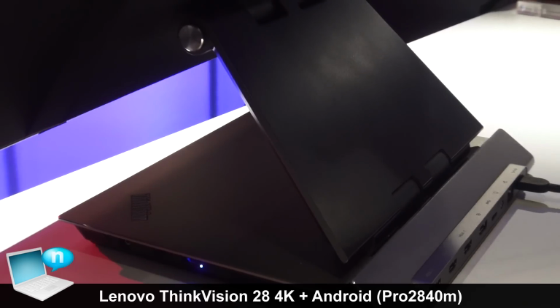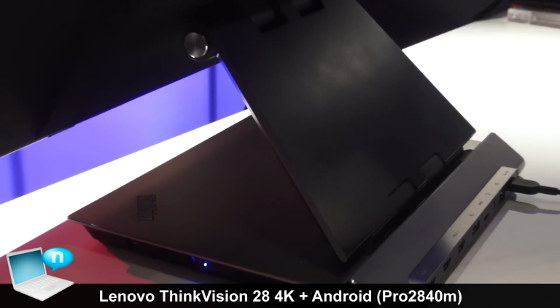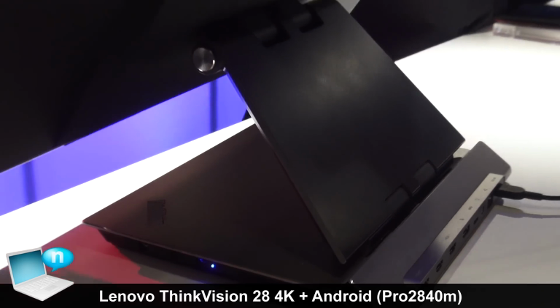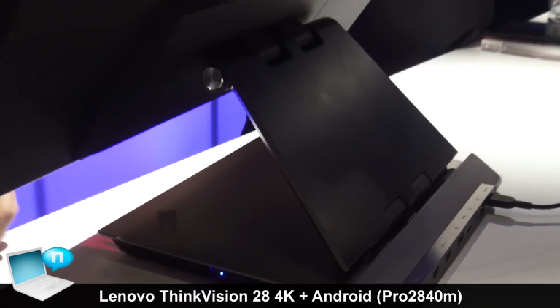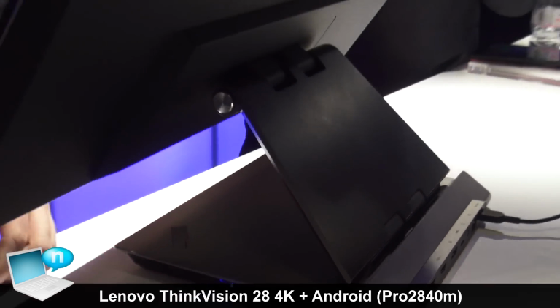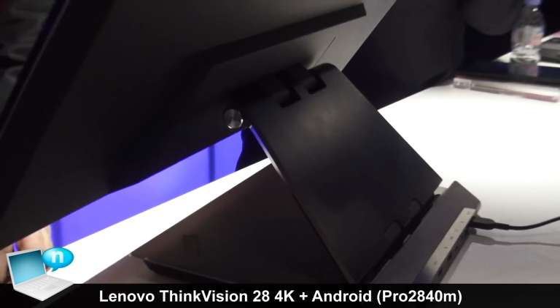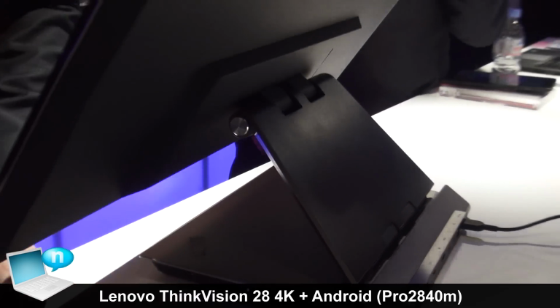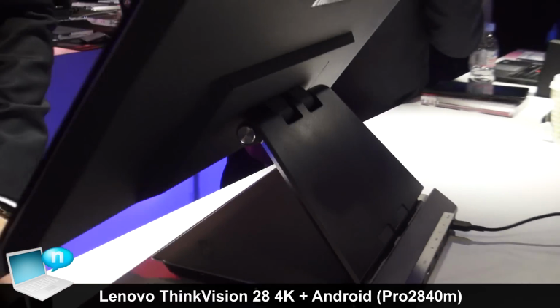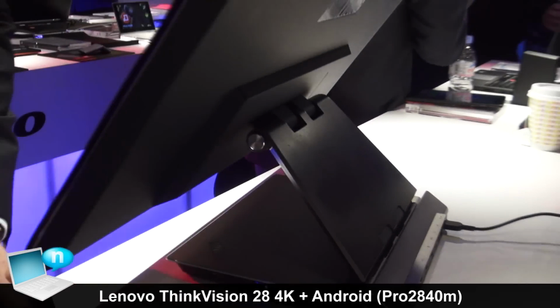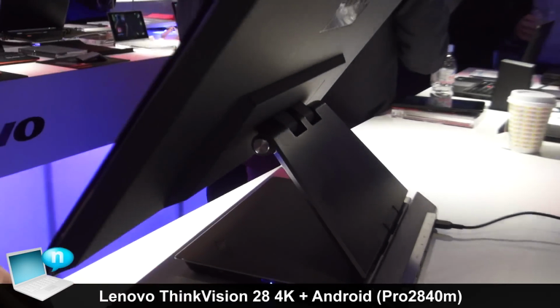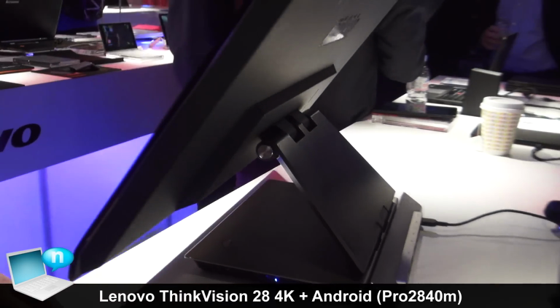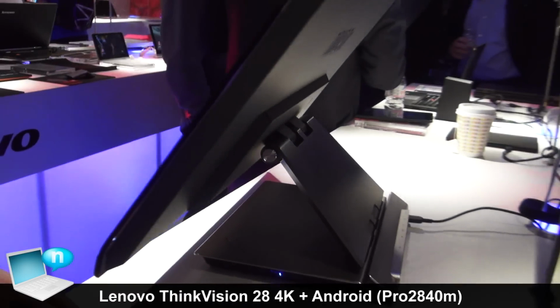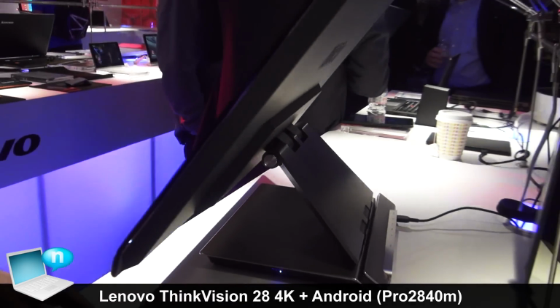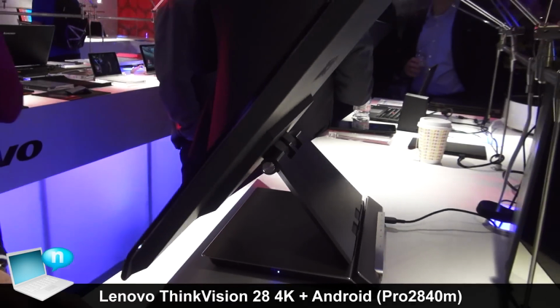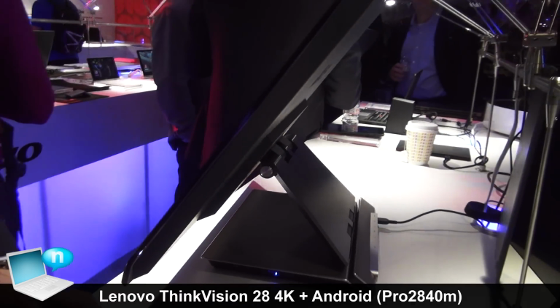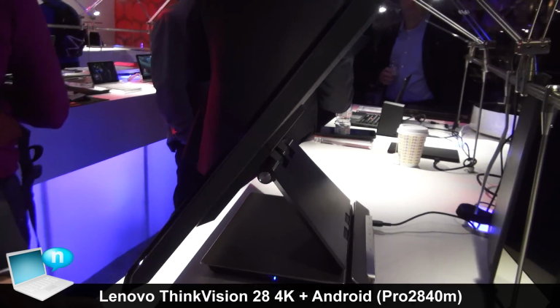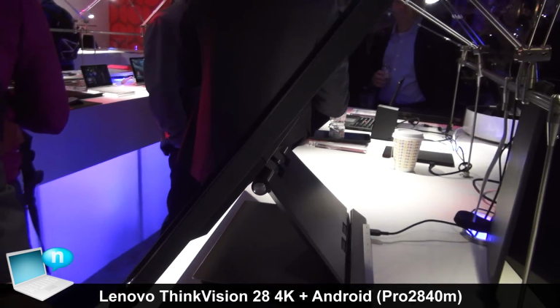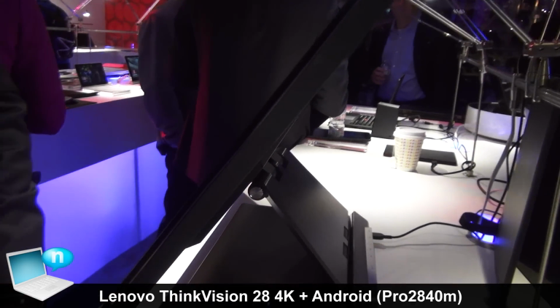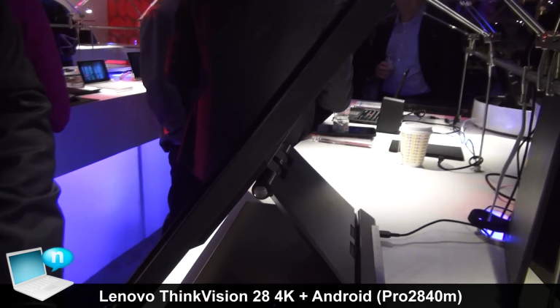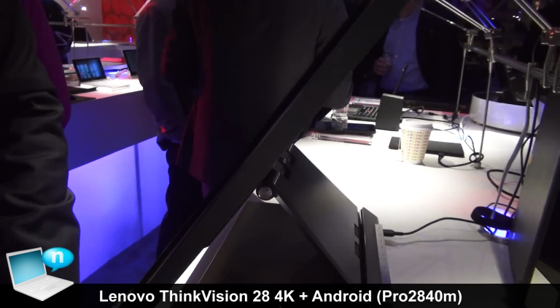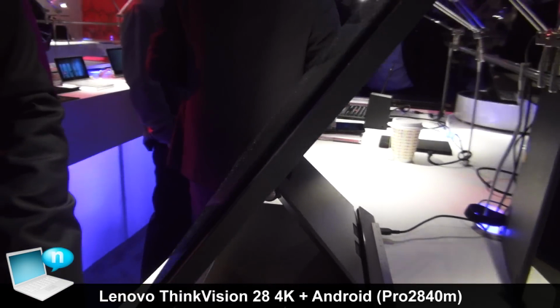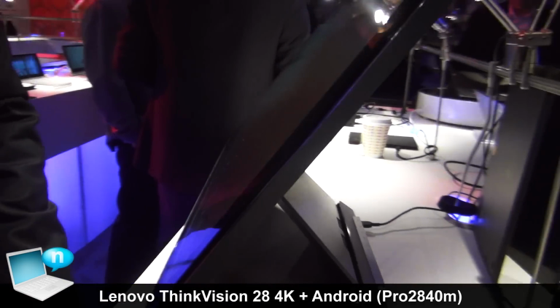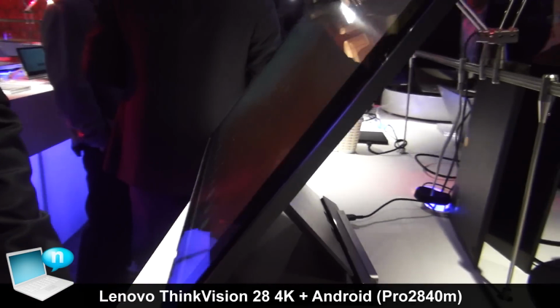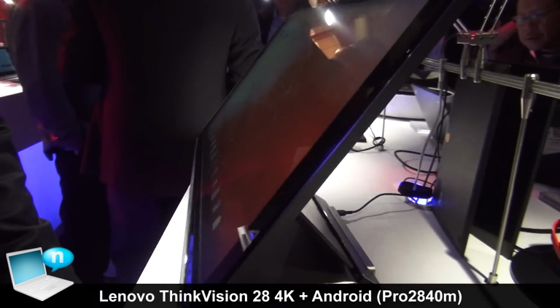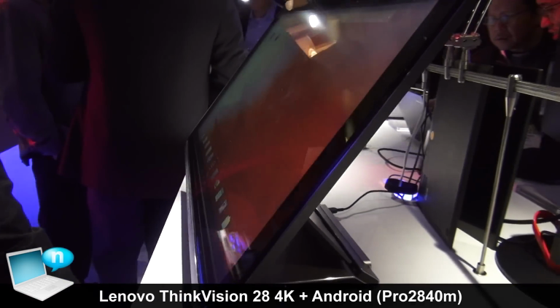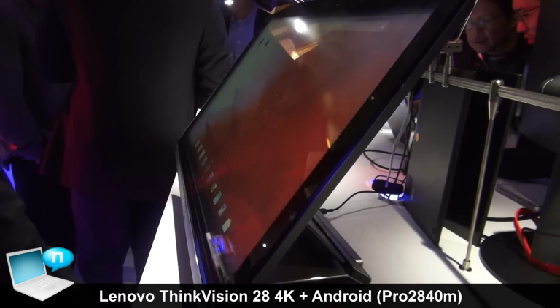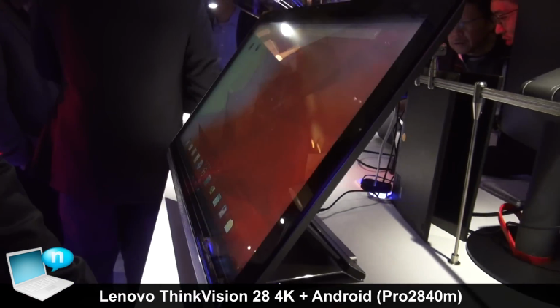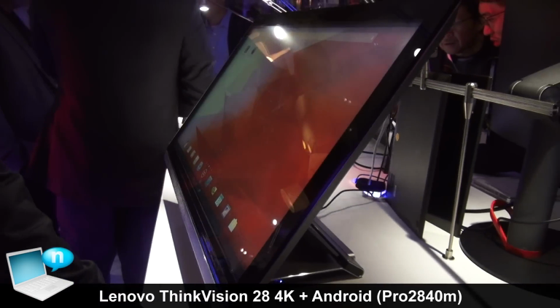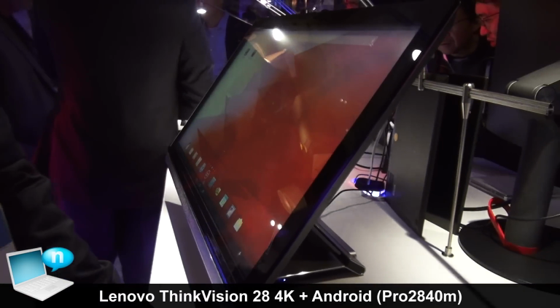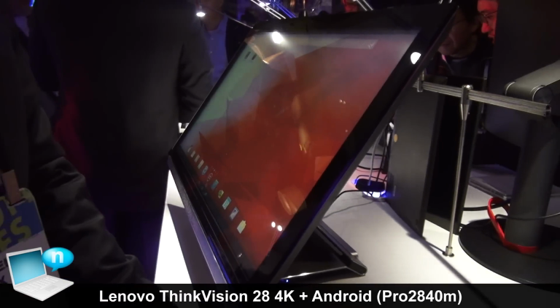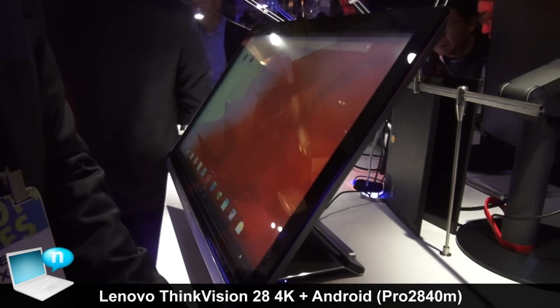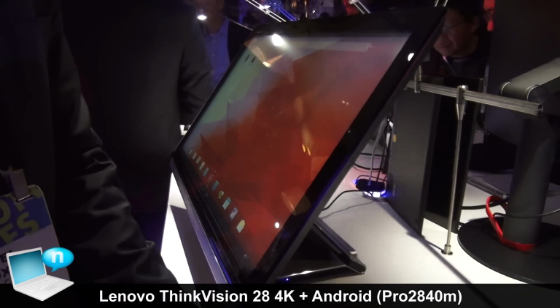This product, the 4K 2K smart display, will be out in July 2014 and it's going to retail for $1,199.